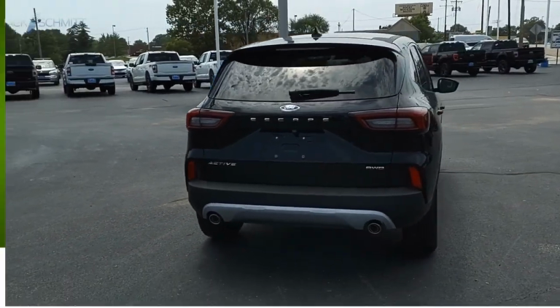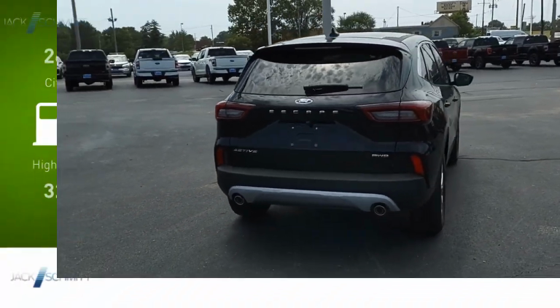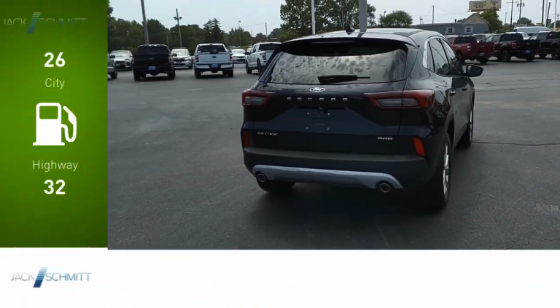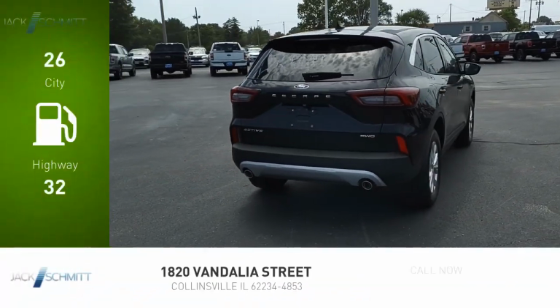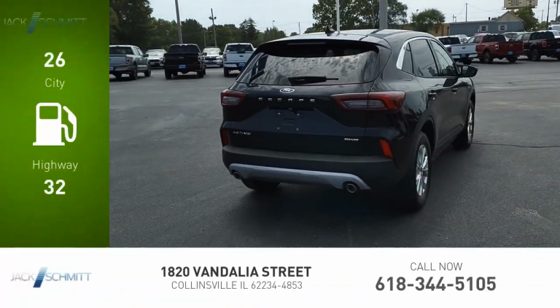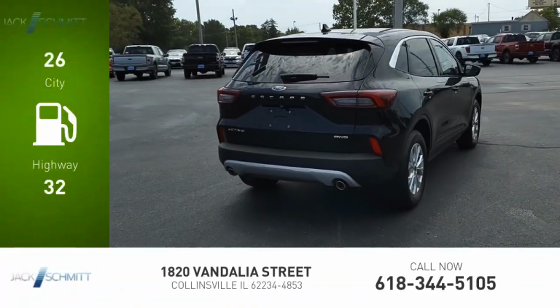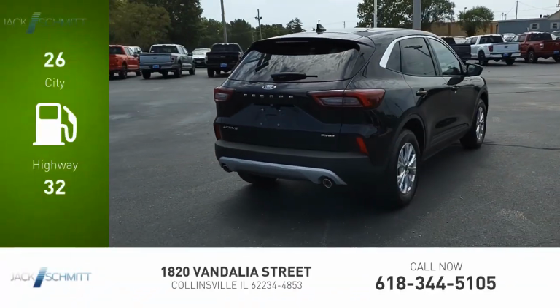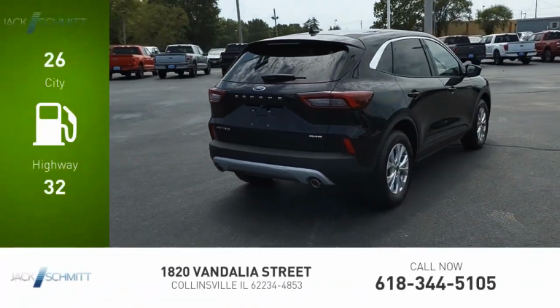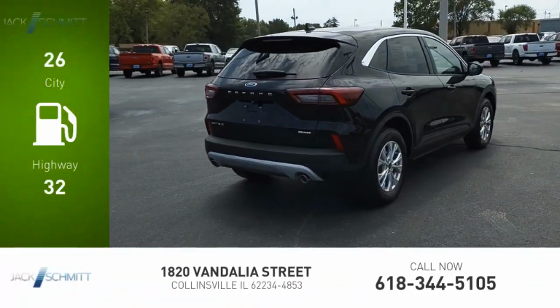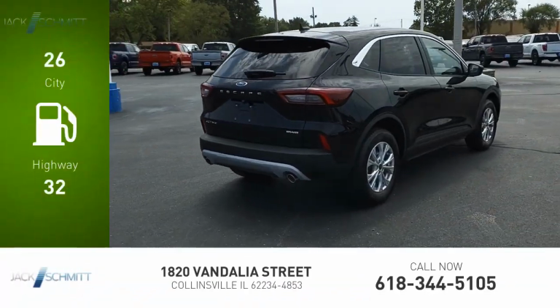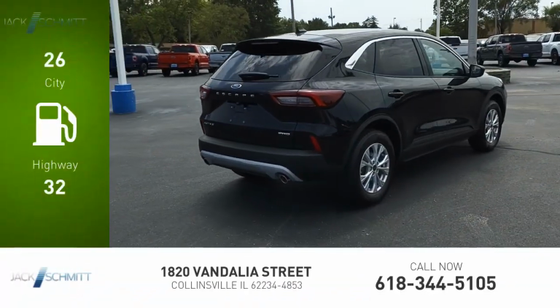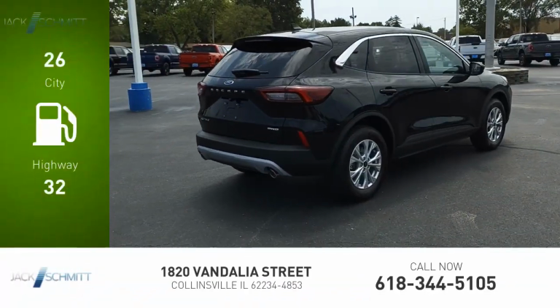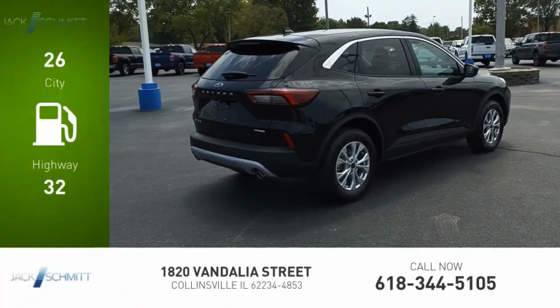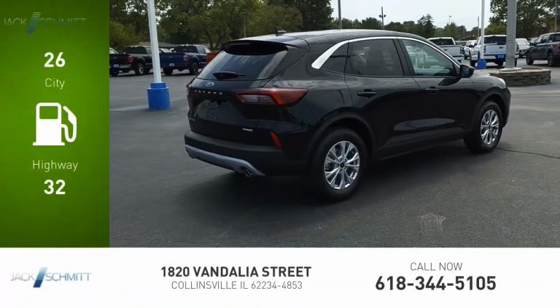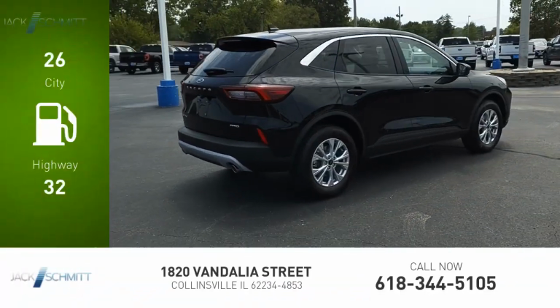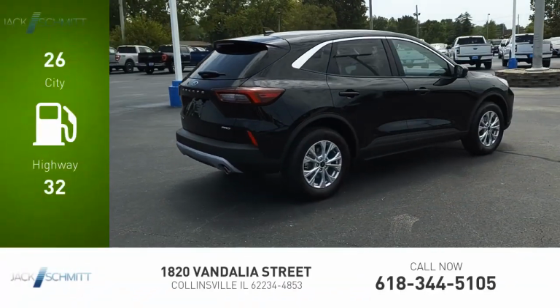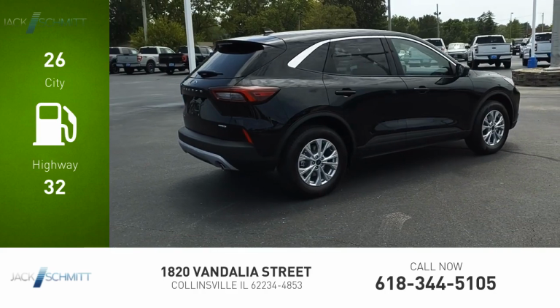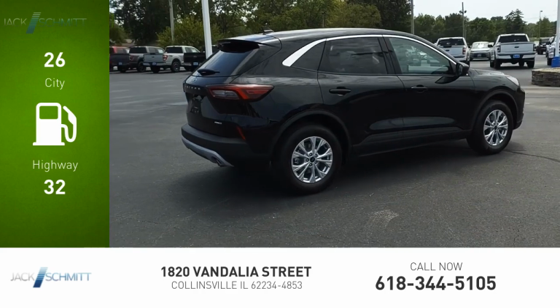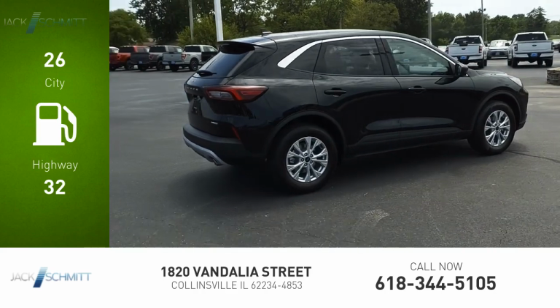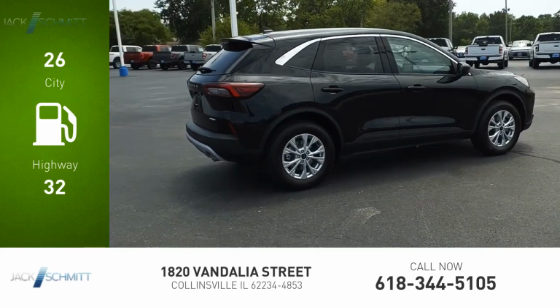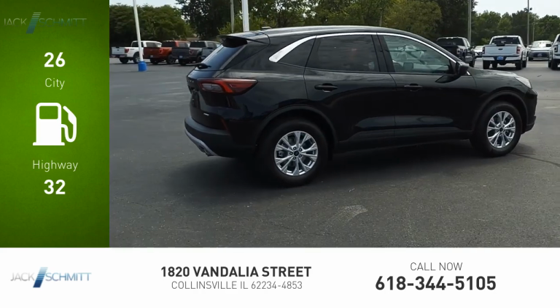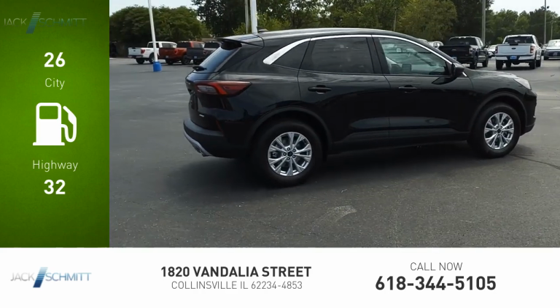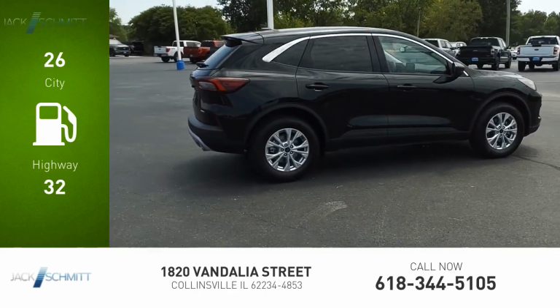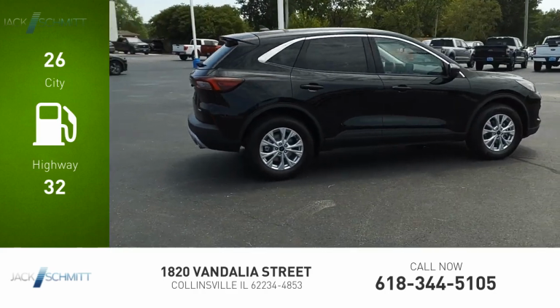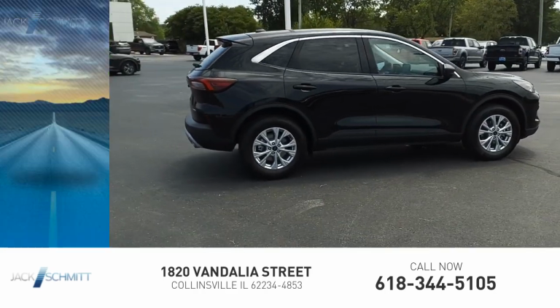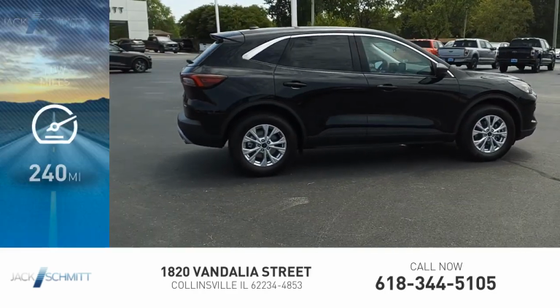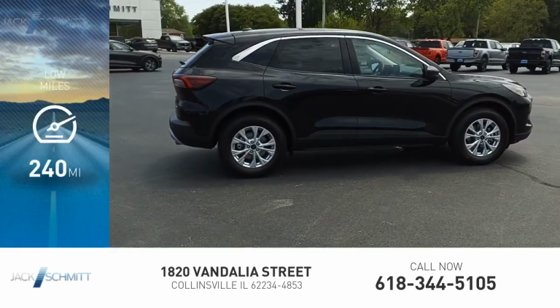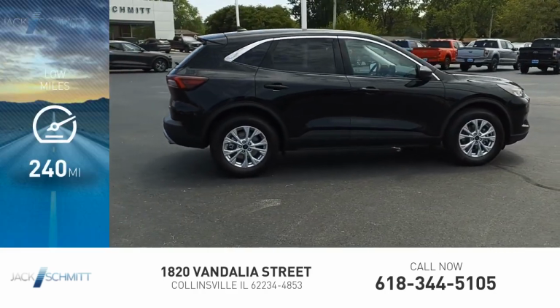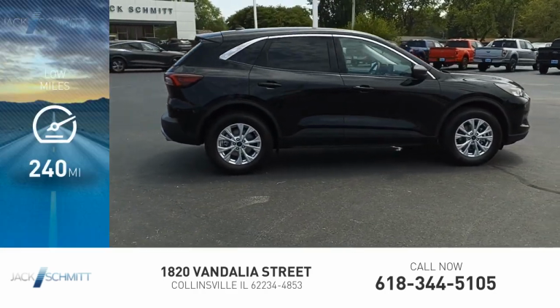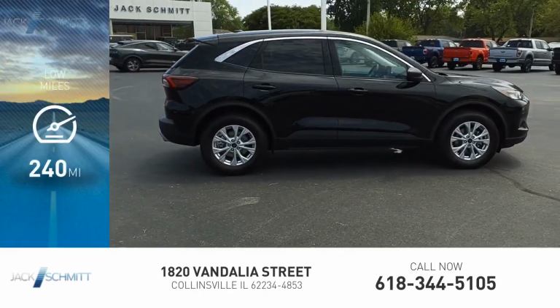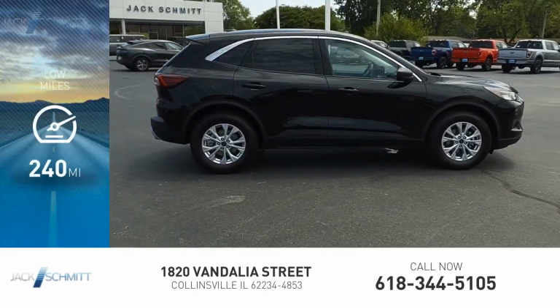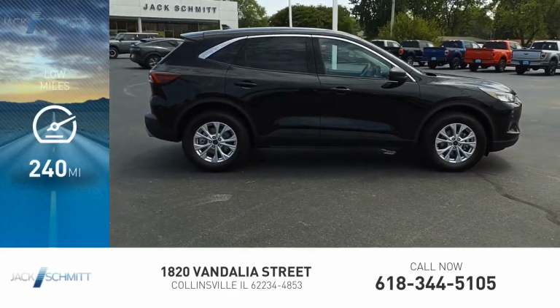Great fuel efficiency saves you money by requiring fewer trips to the gas station. This vehicle has less than 300 miles.